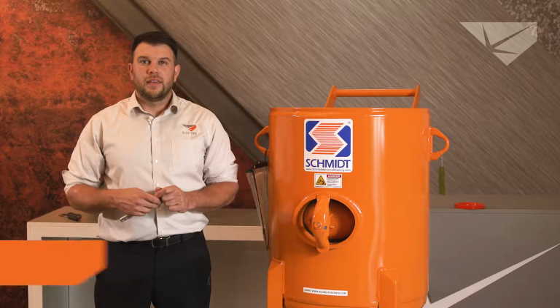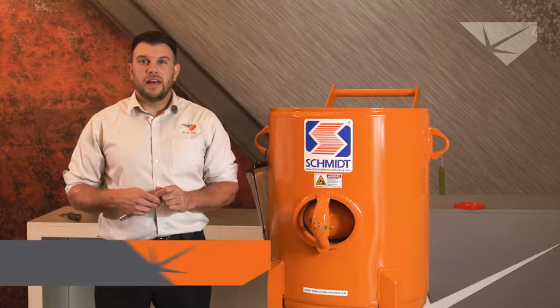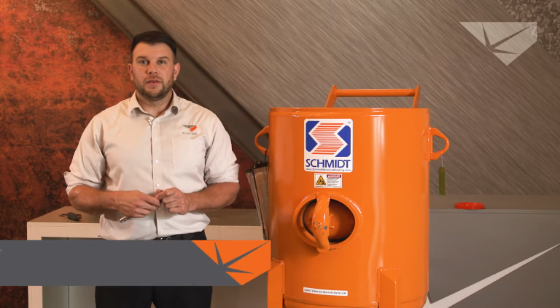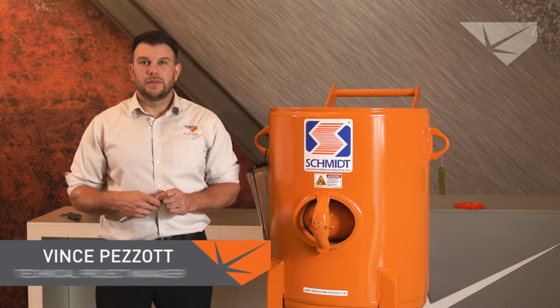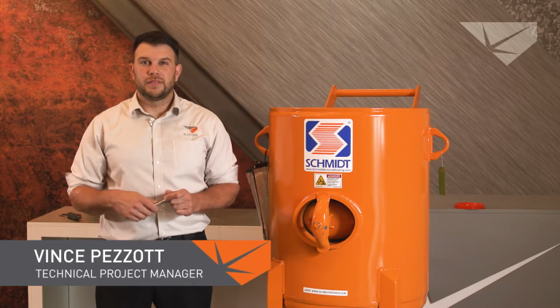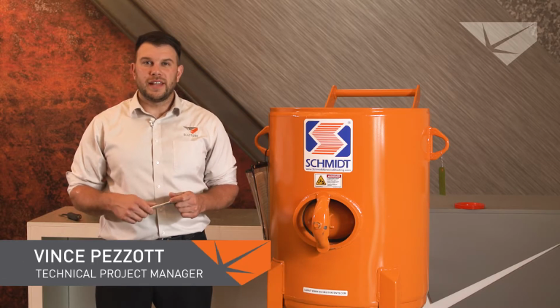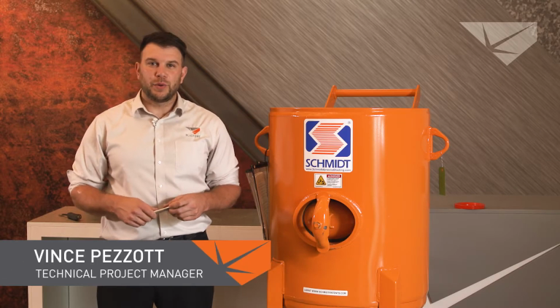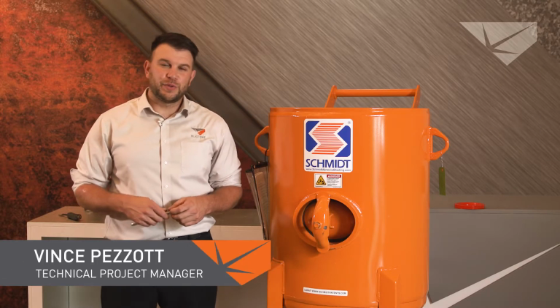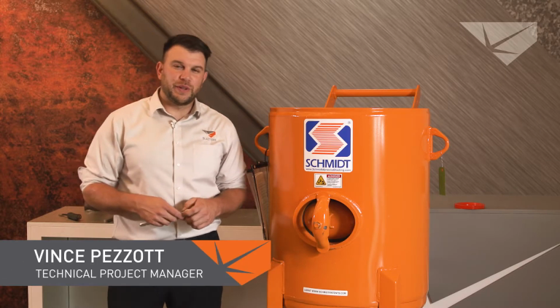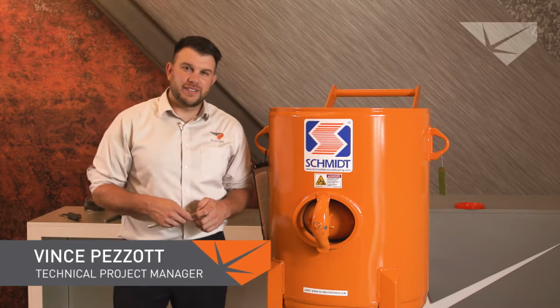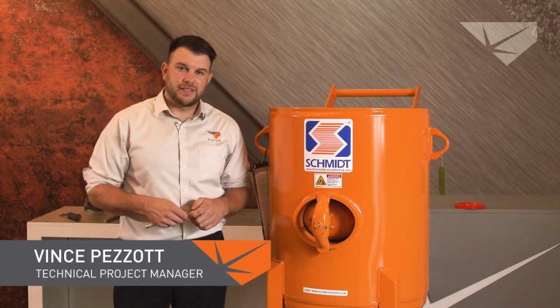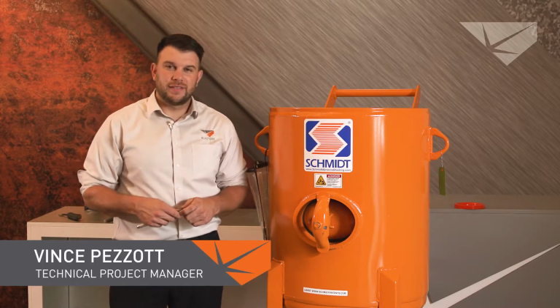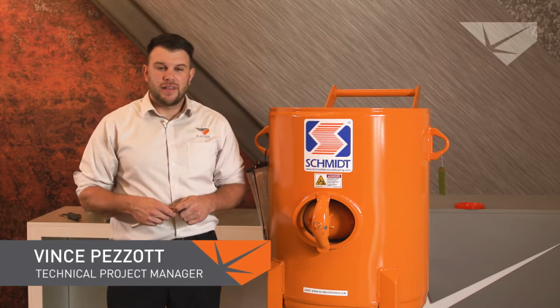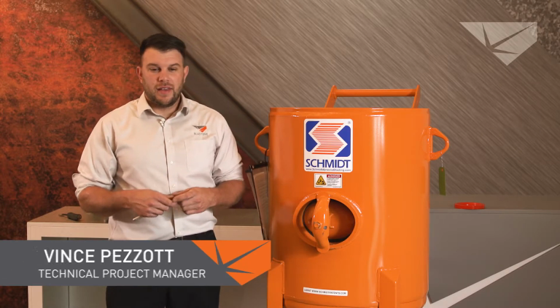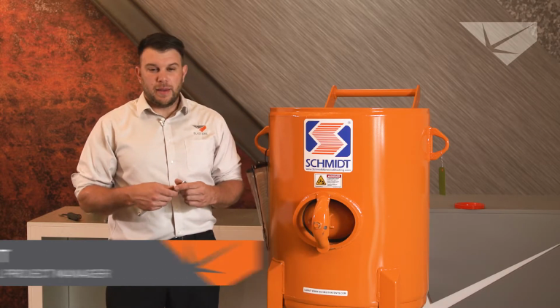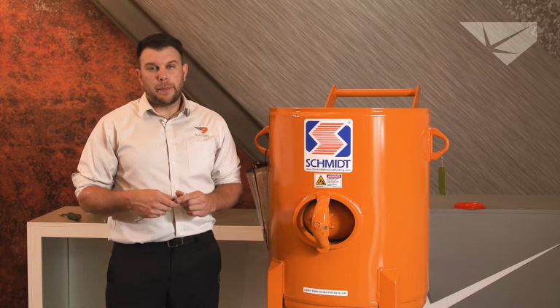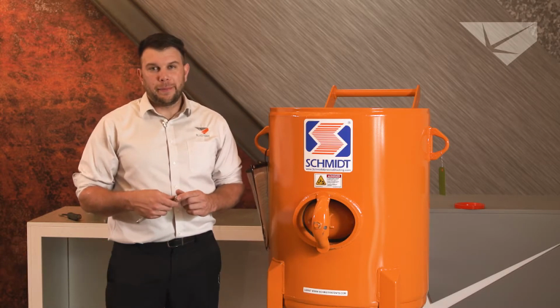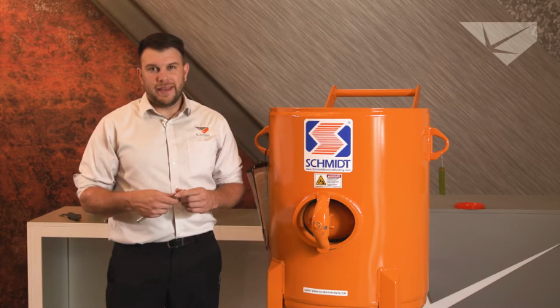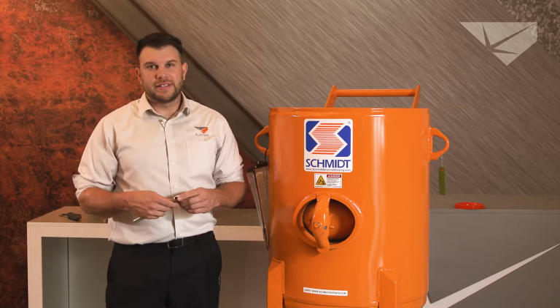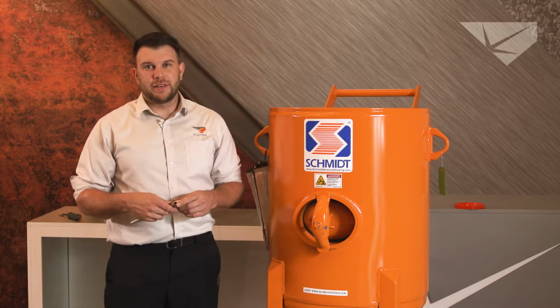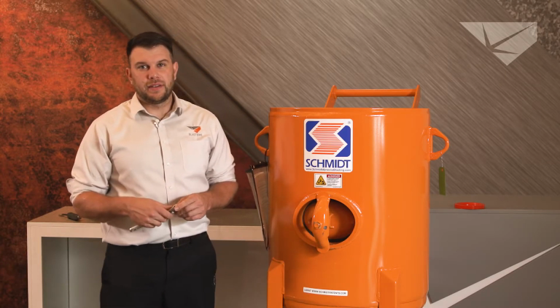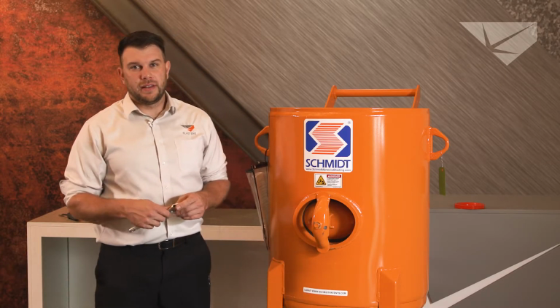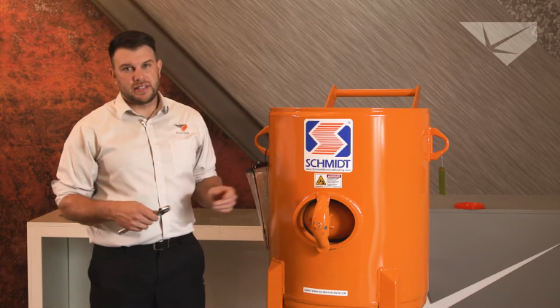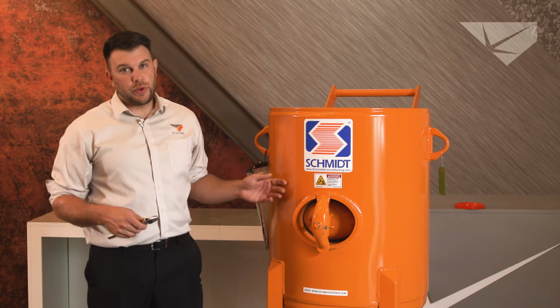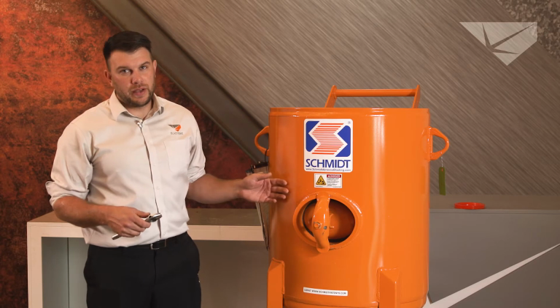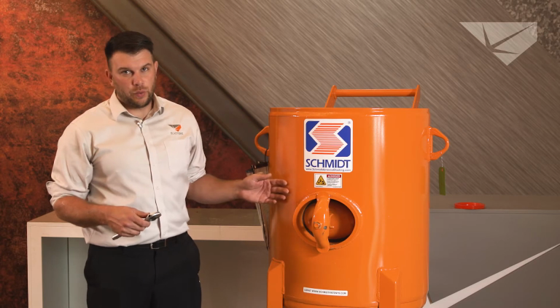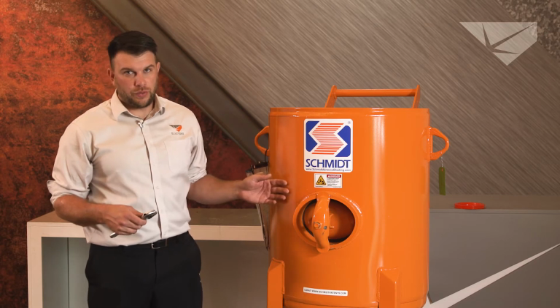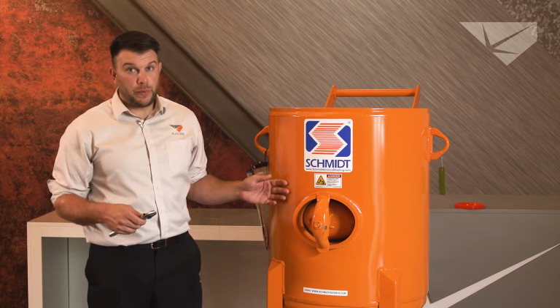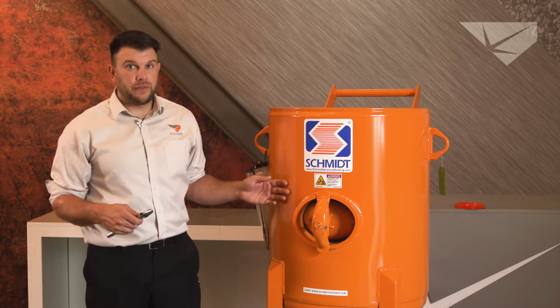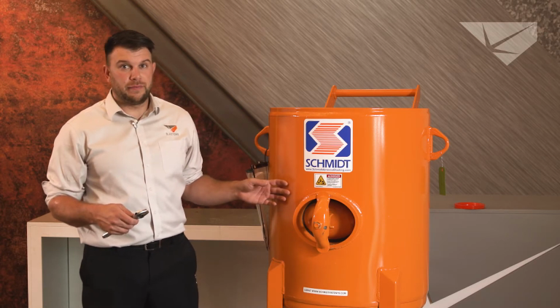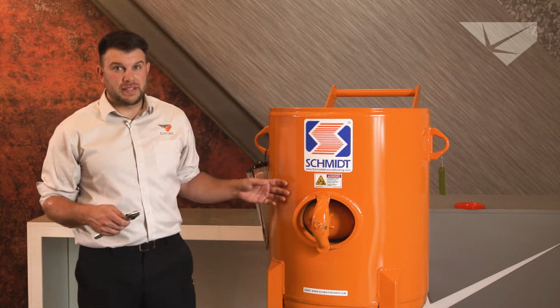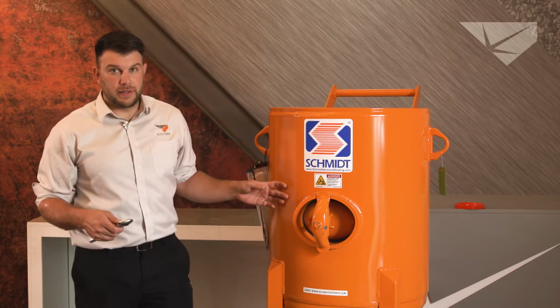Hello. Today we're going to replace a pop-up and seating ring in a 6.5 or 3.5 blast pot.